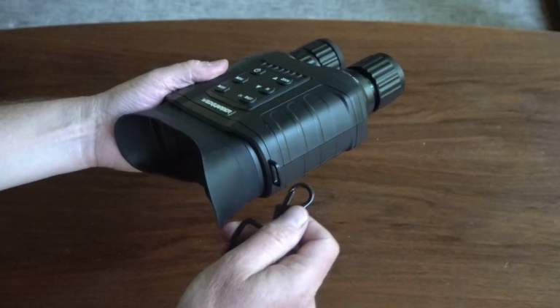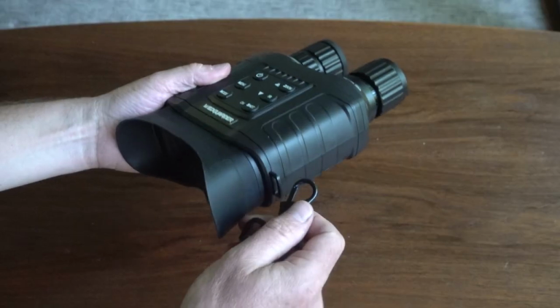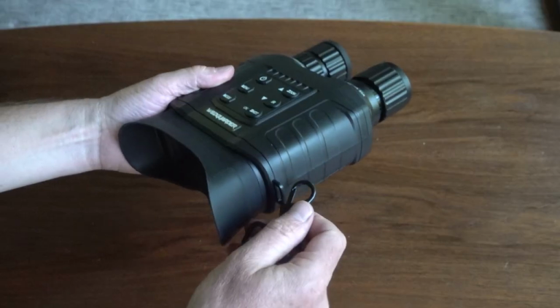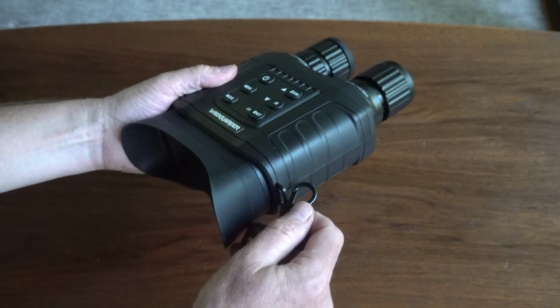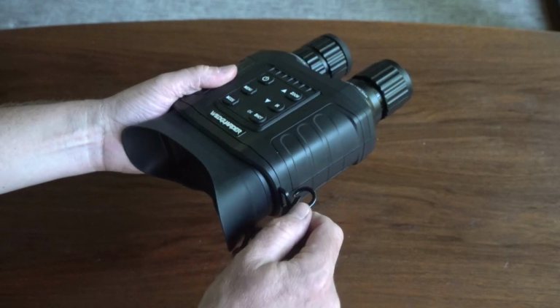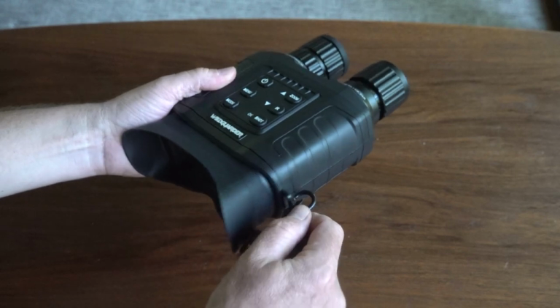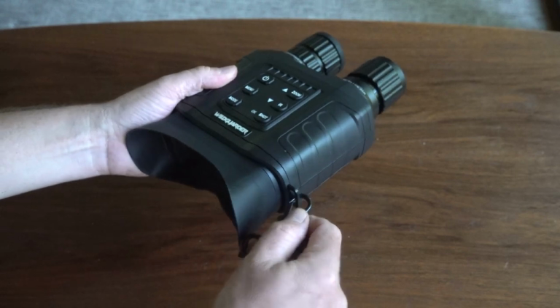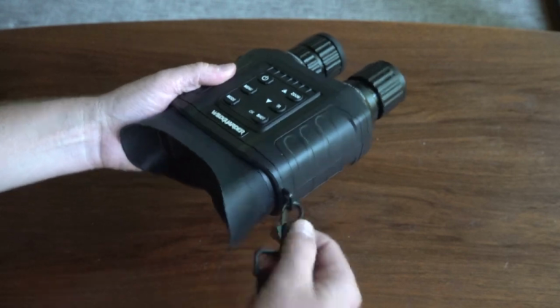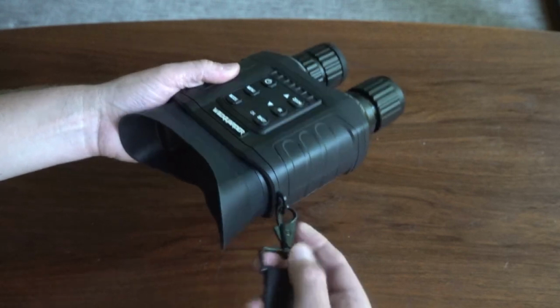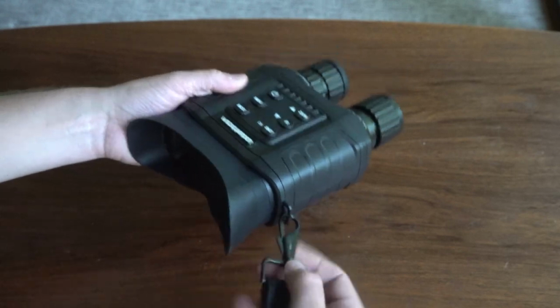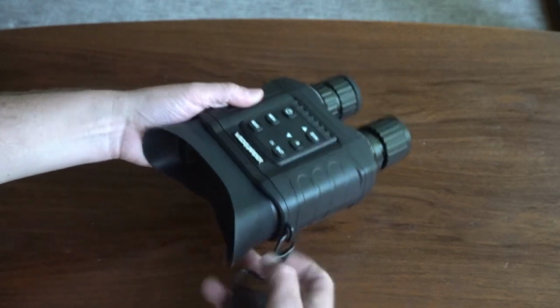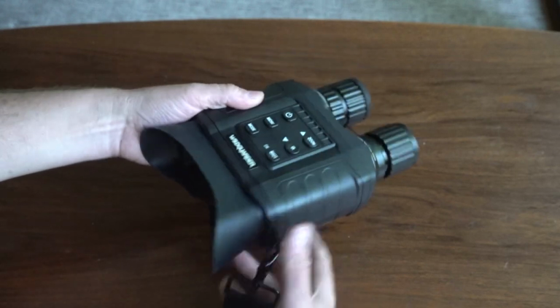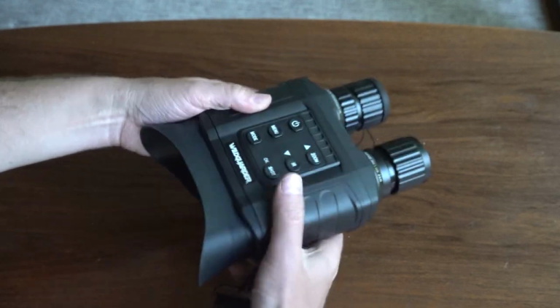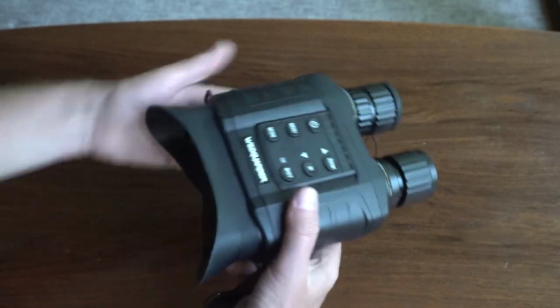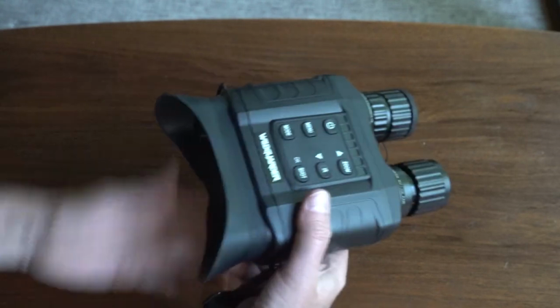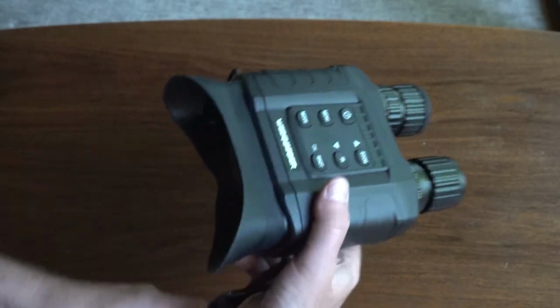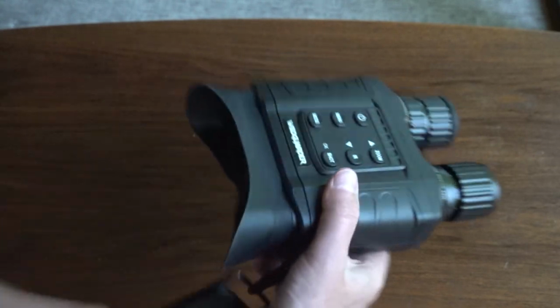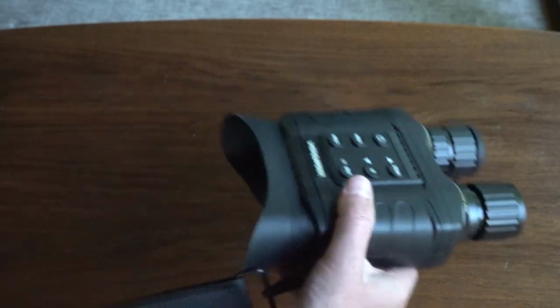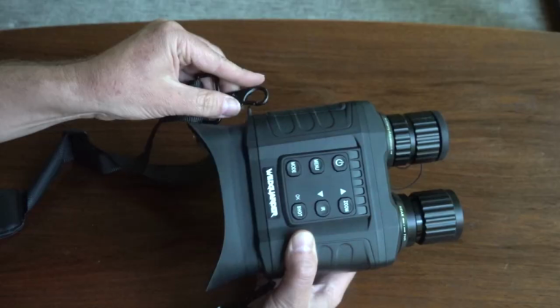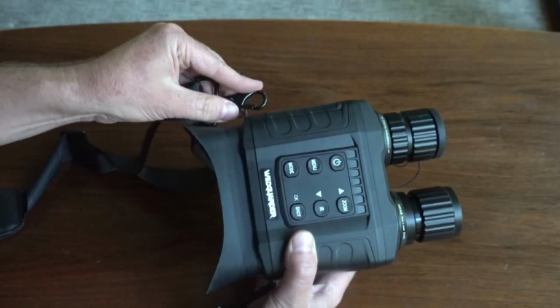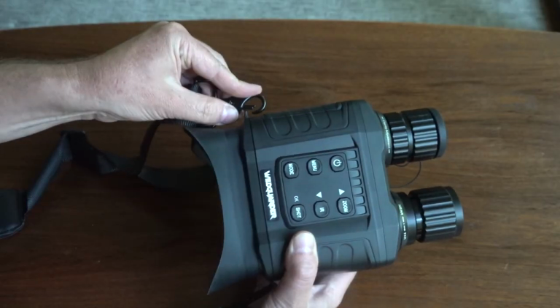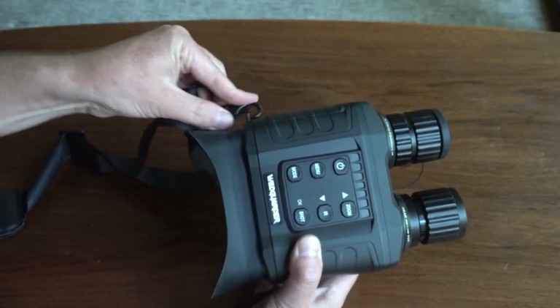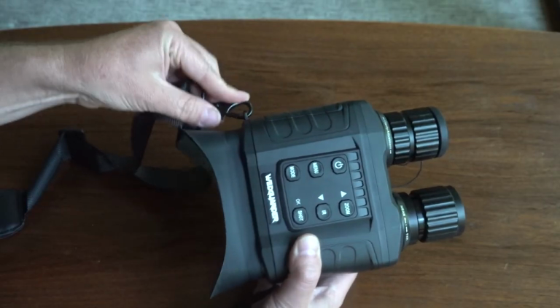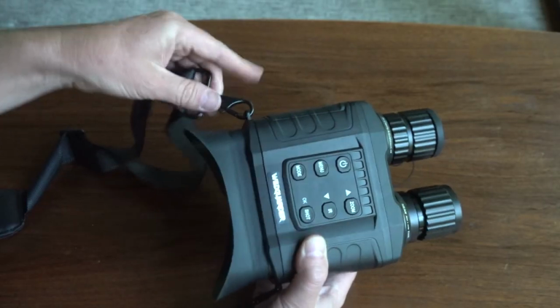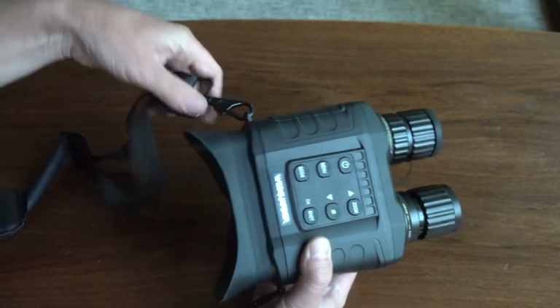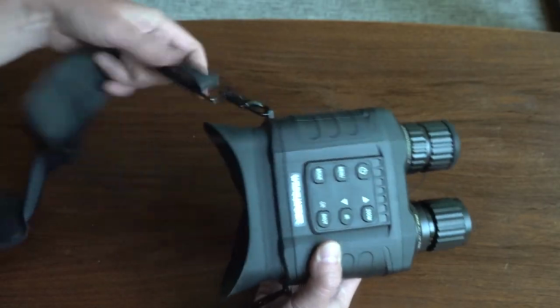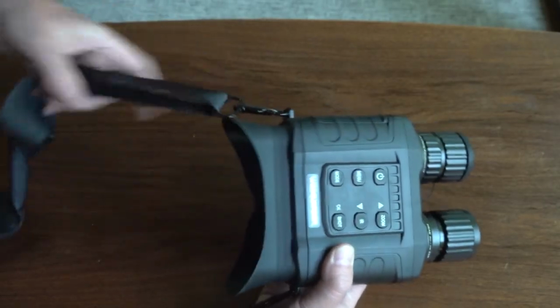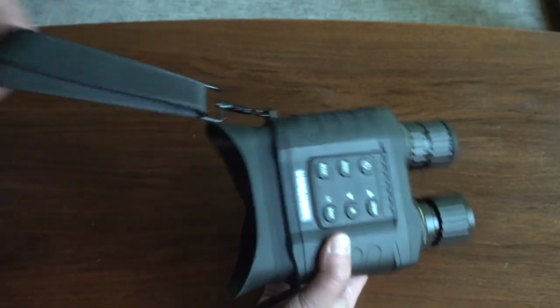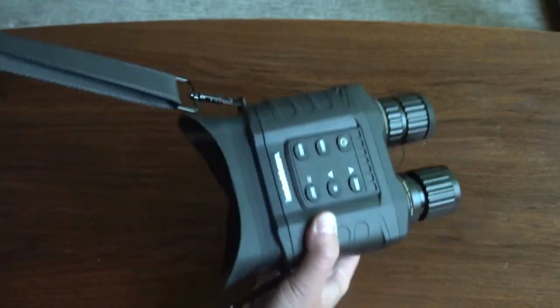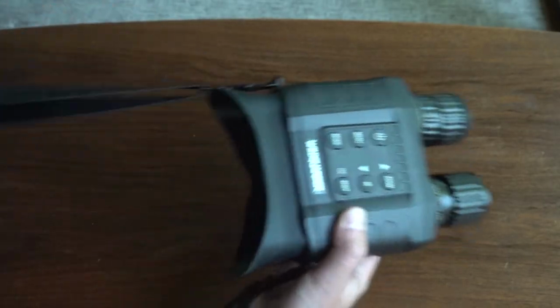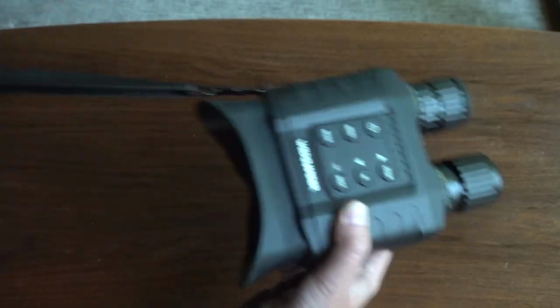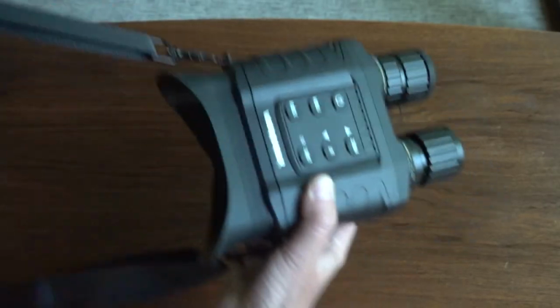The strap is nicer than I expected, with fully swiveling metal clips that are easy to attach and detach.